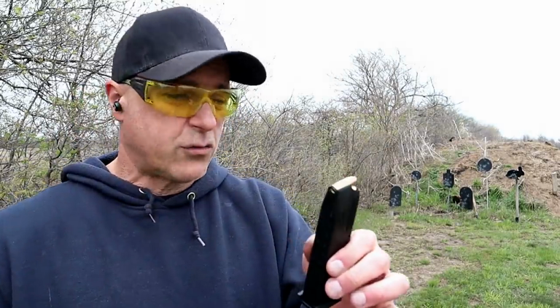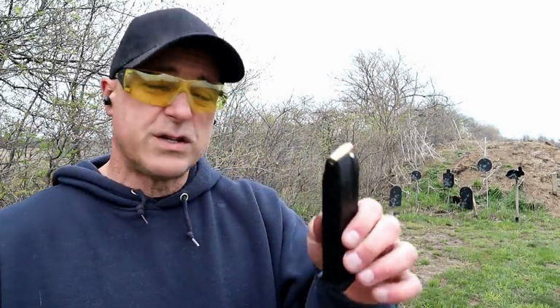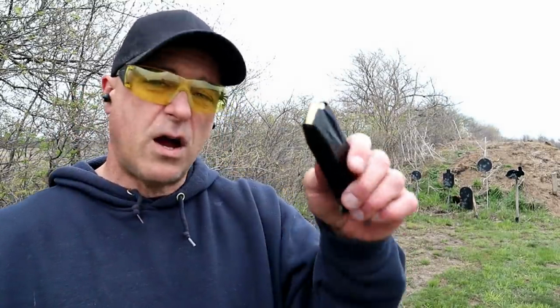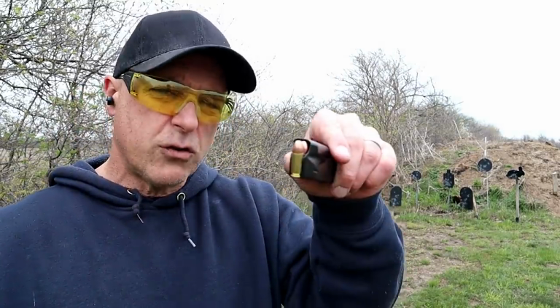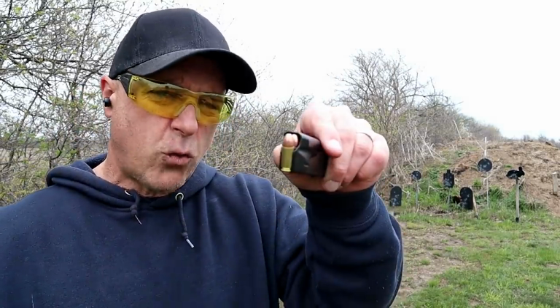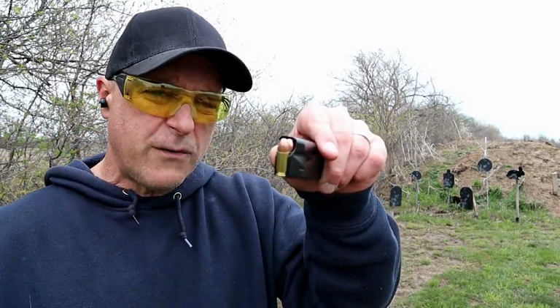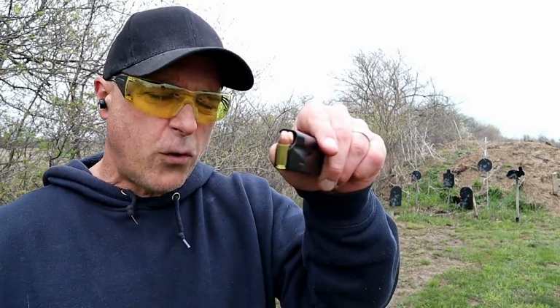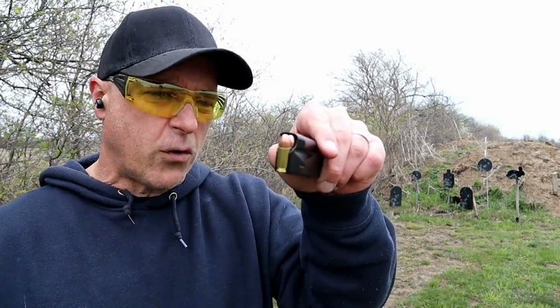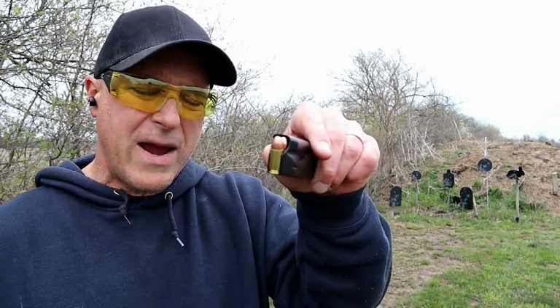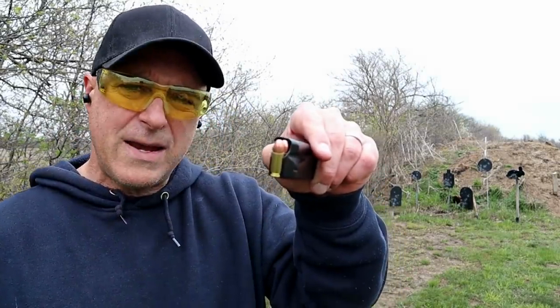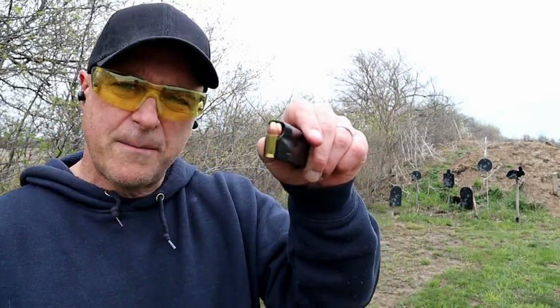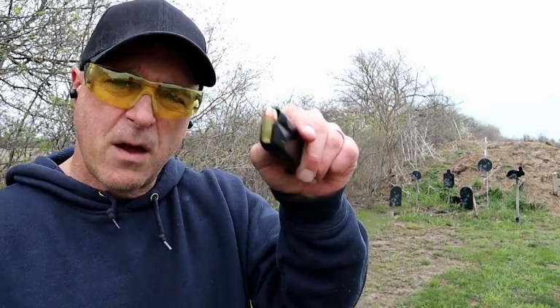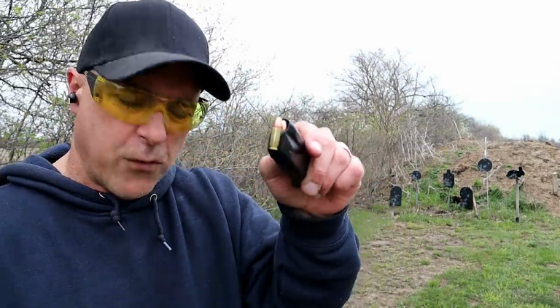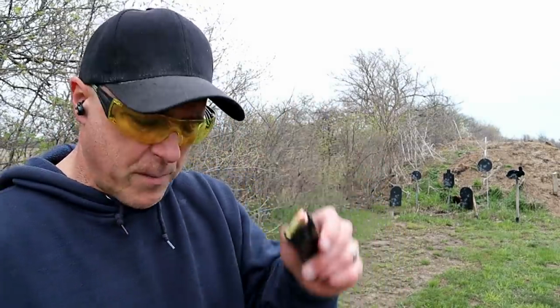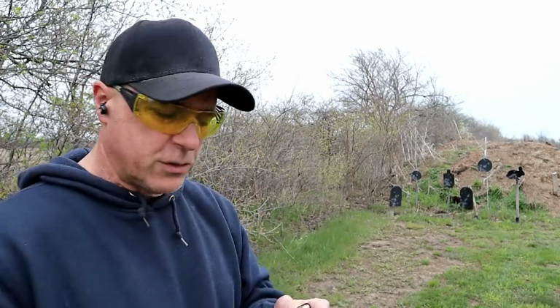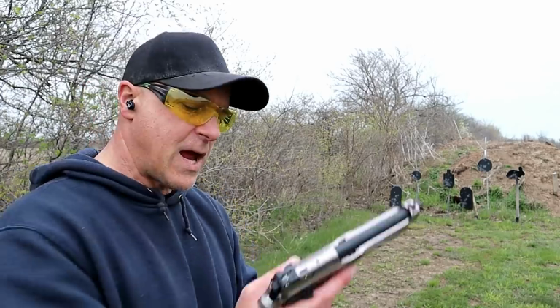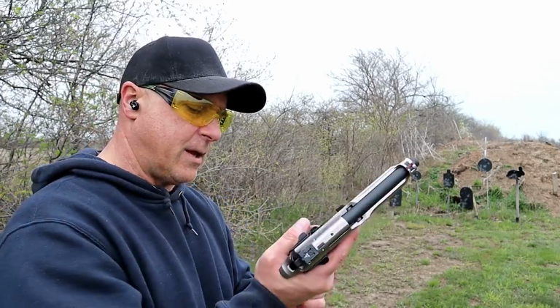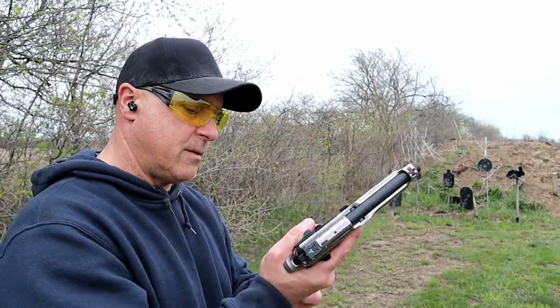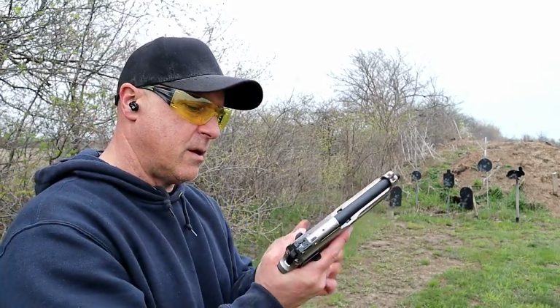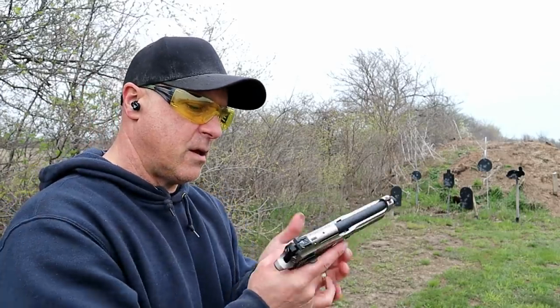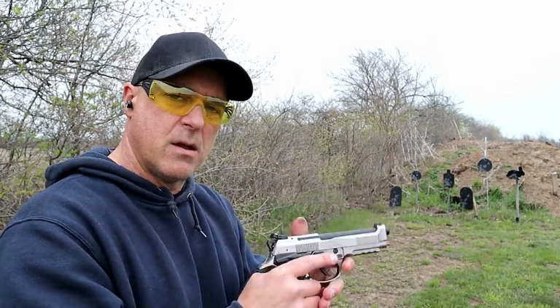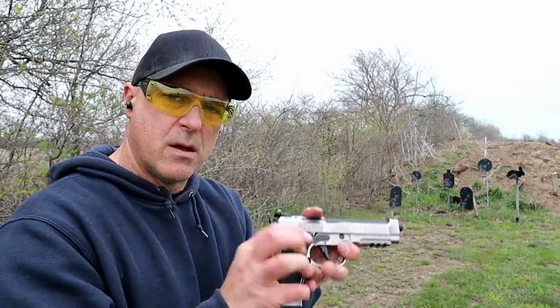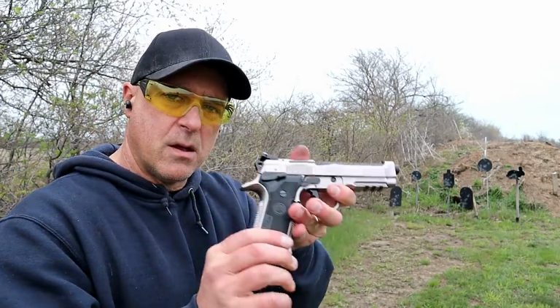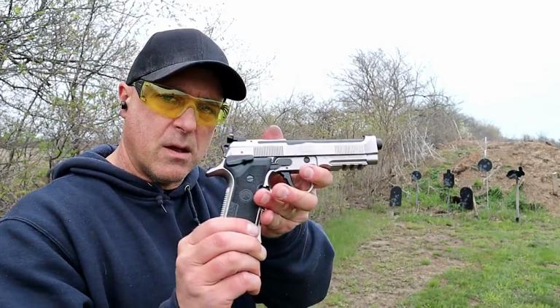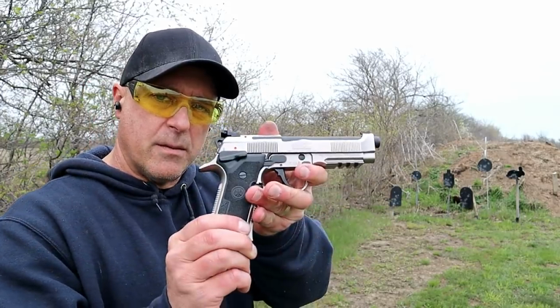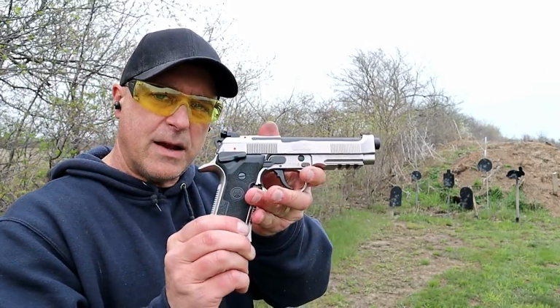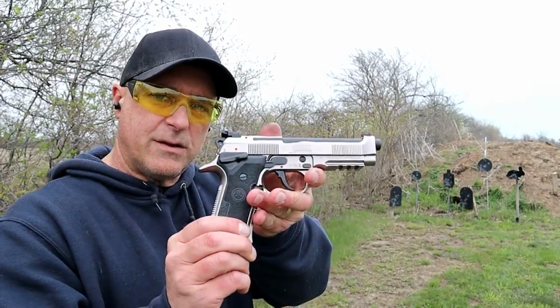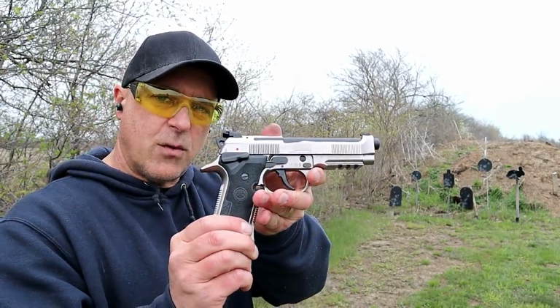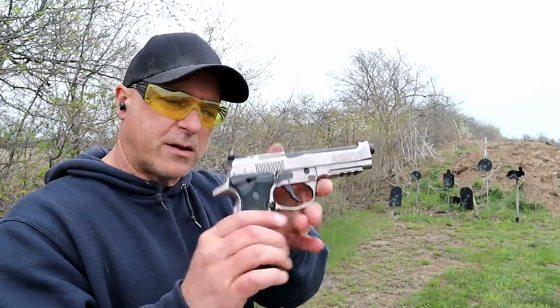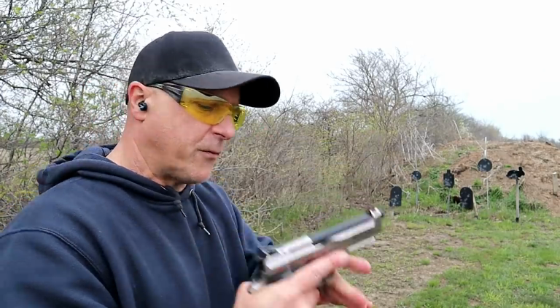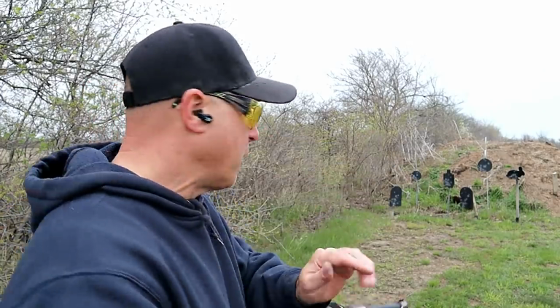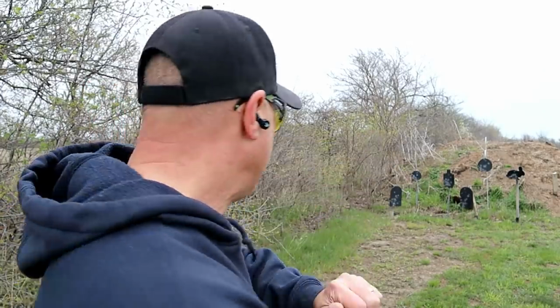U.S. Cartridge 124 grain full metal jacket with the 92X Performance.